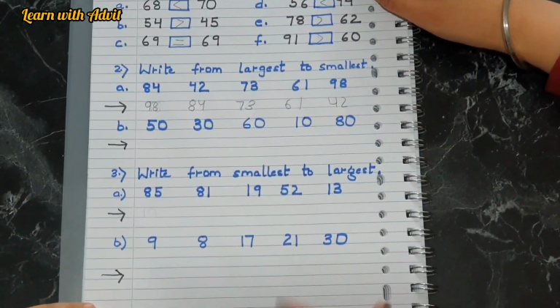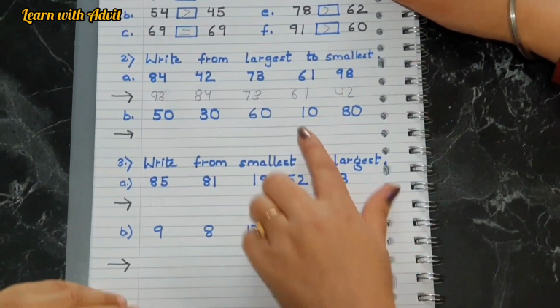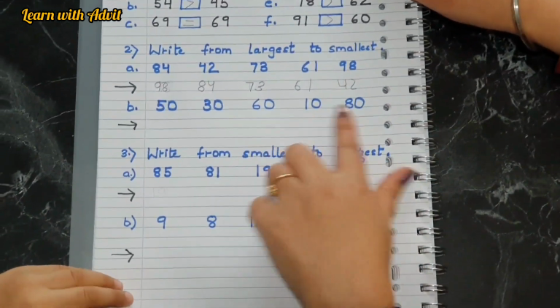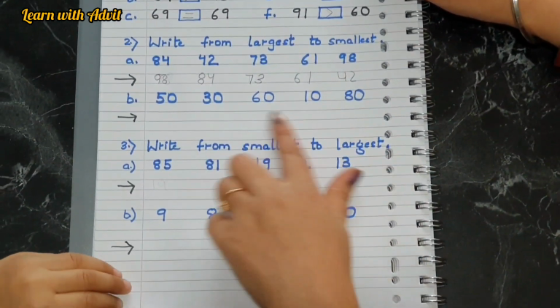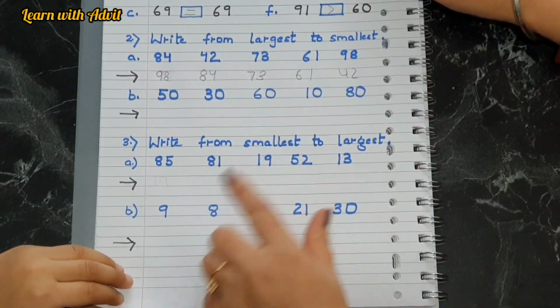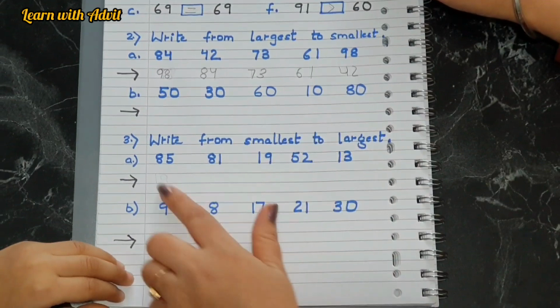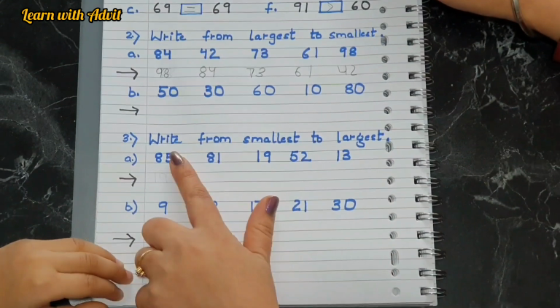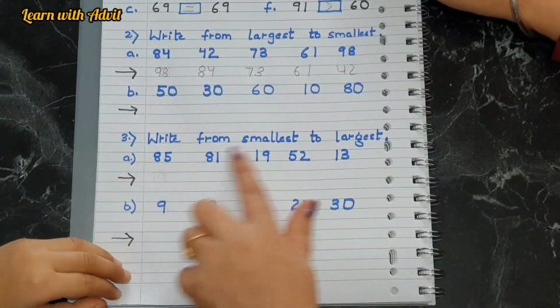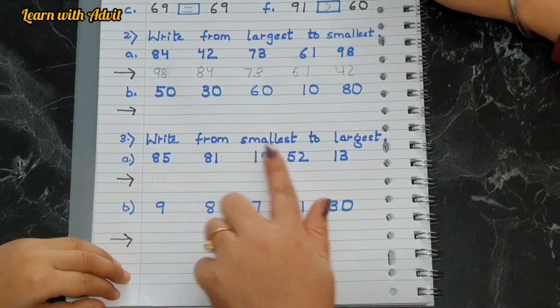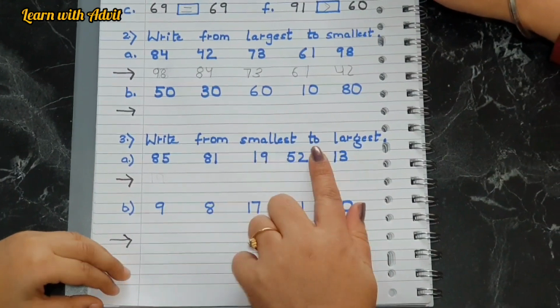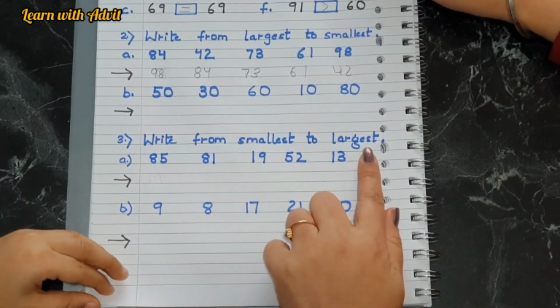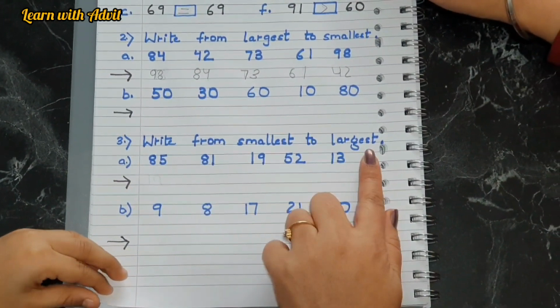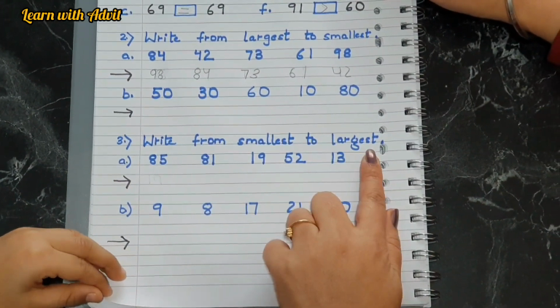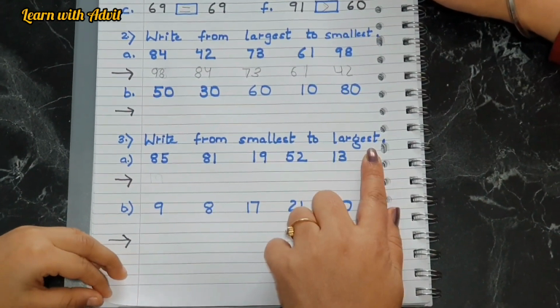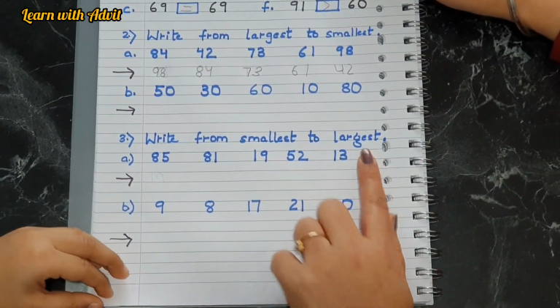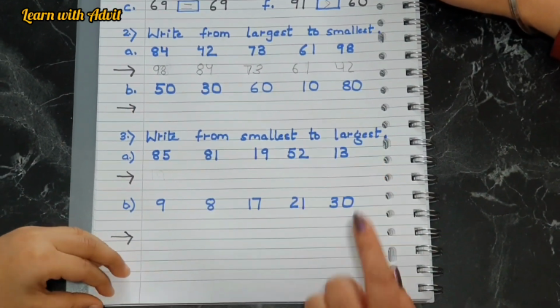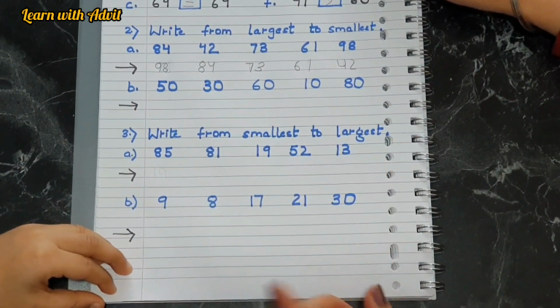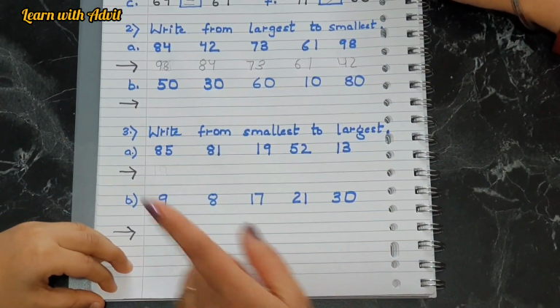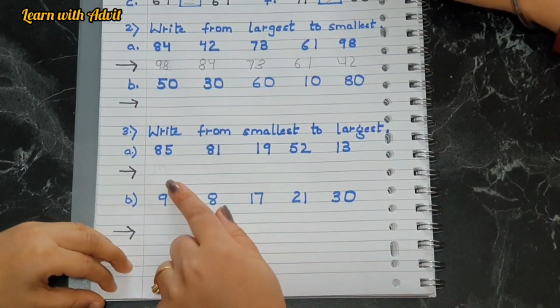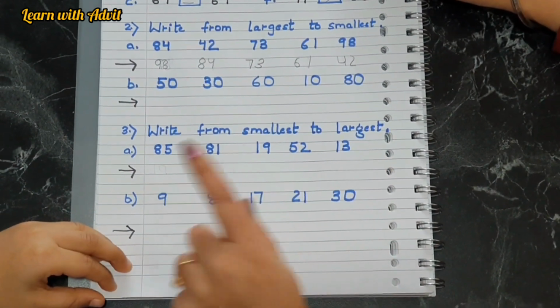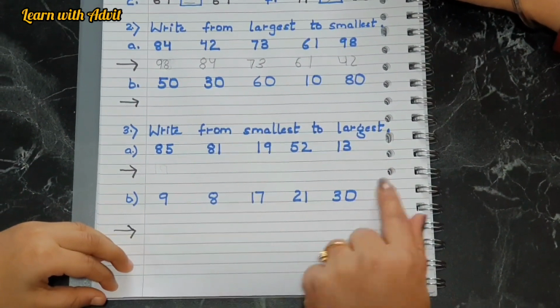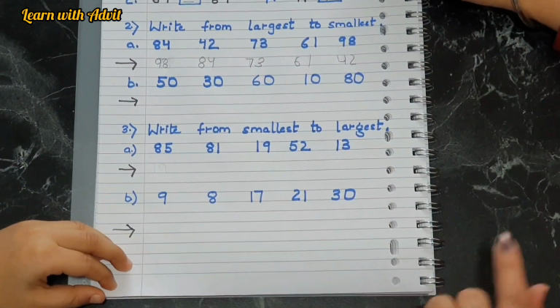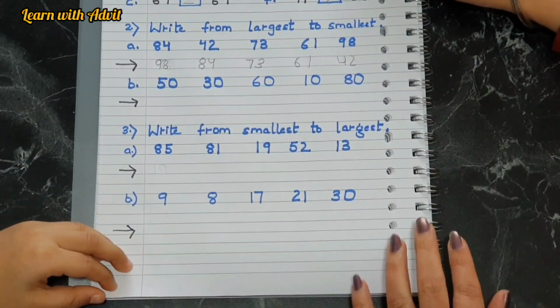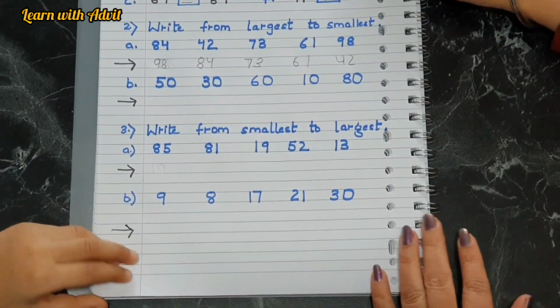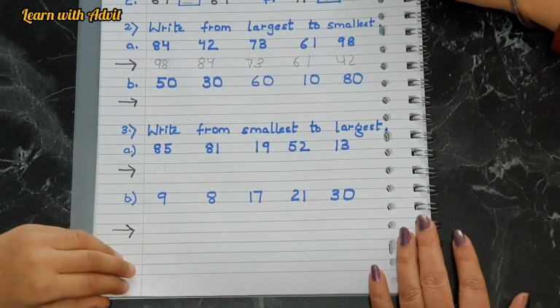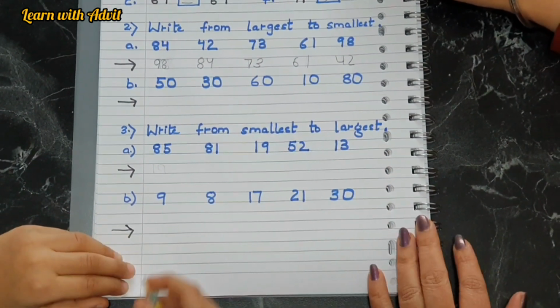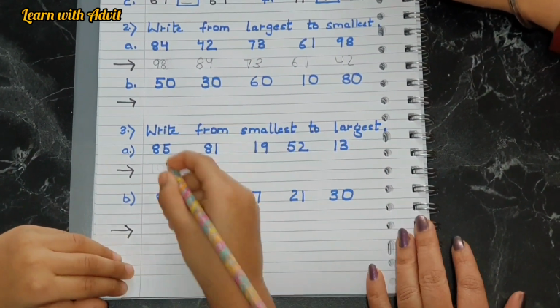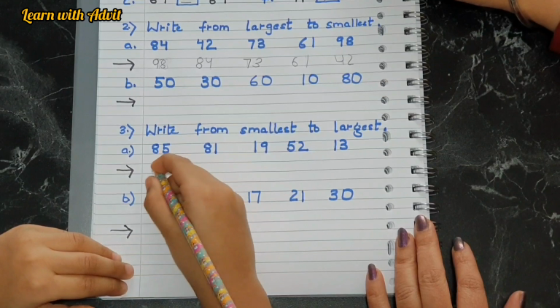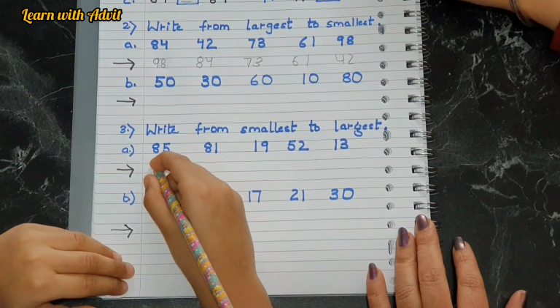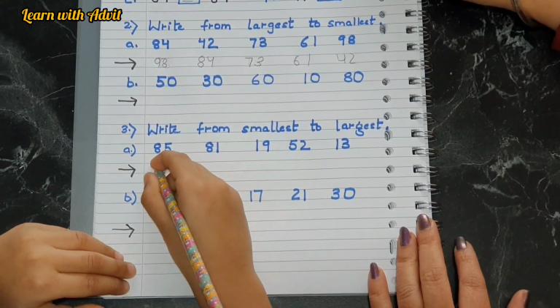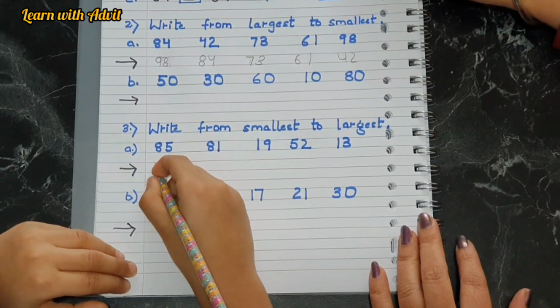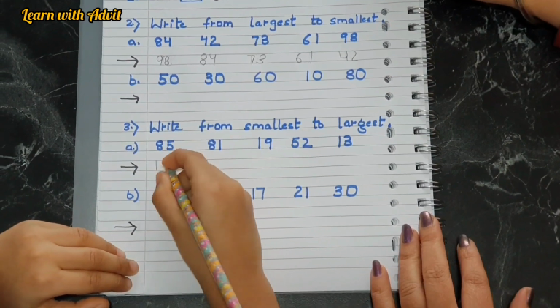Now this one is from smallest to largest — that means small to big, you have to write. Yes, very good.